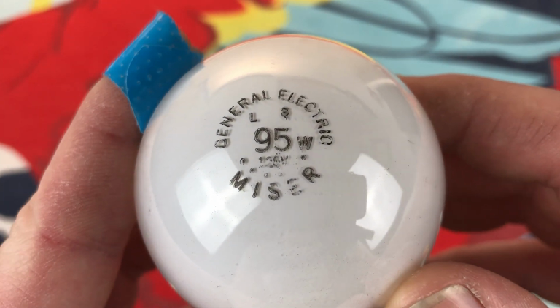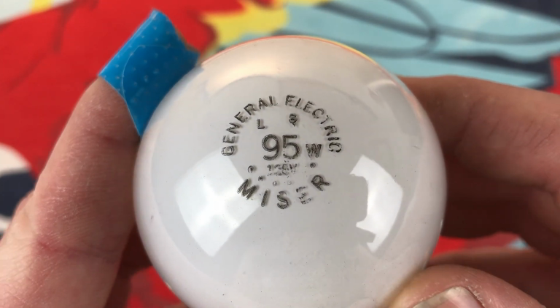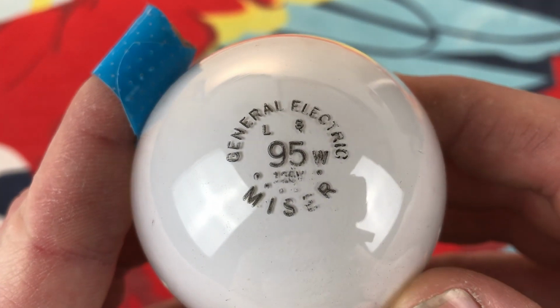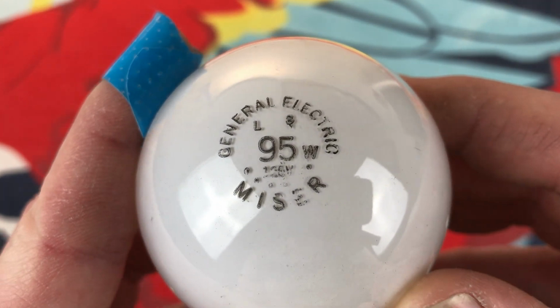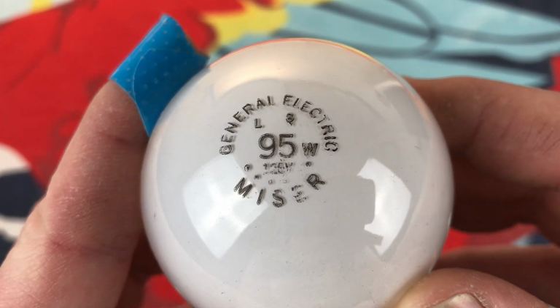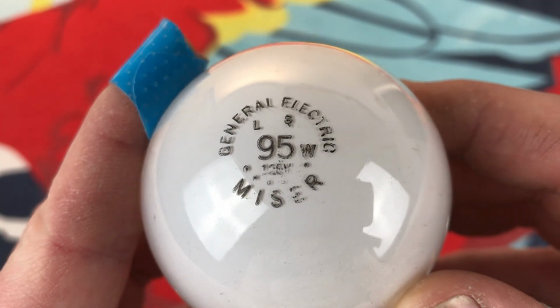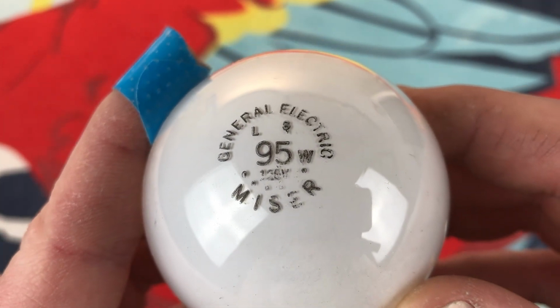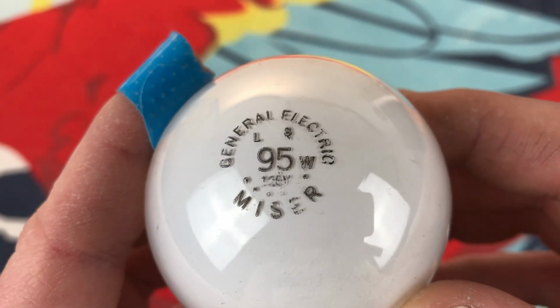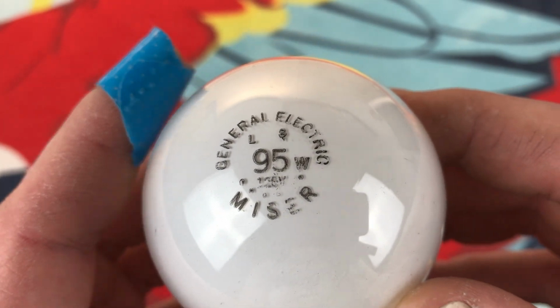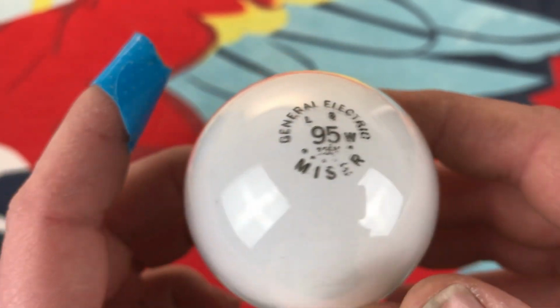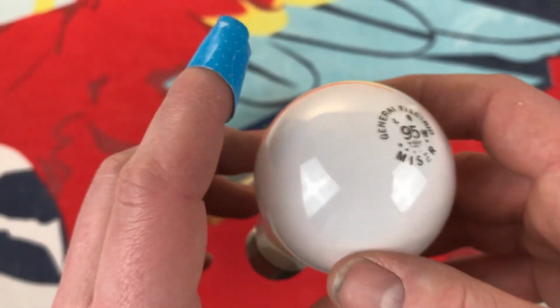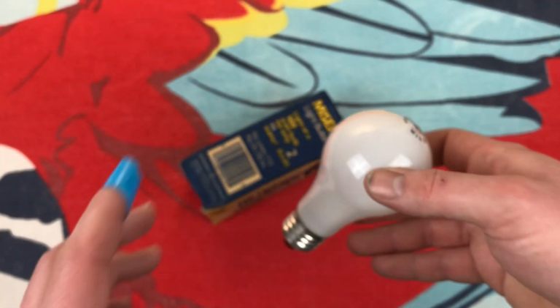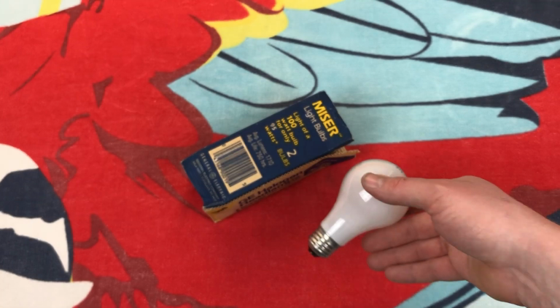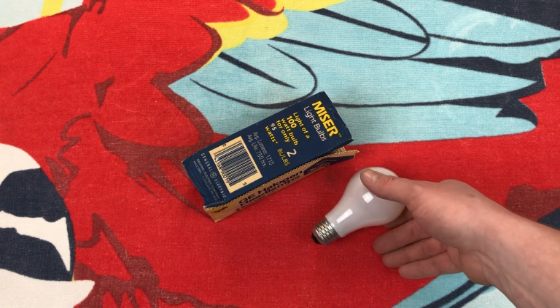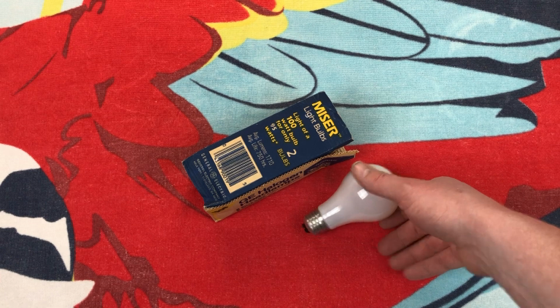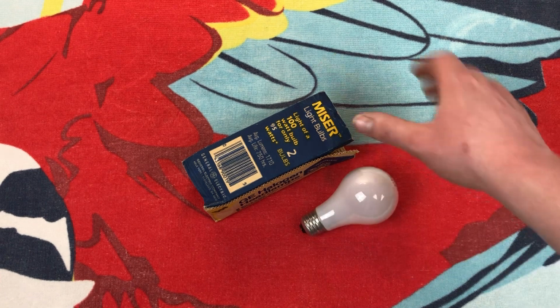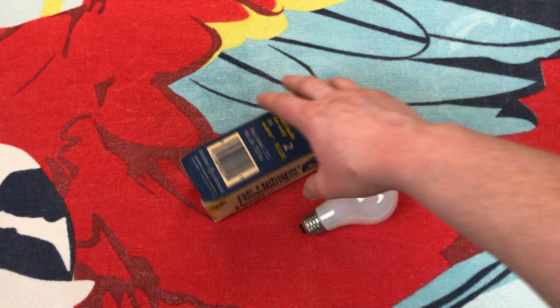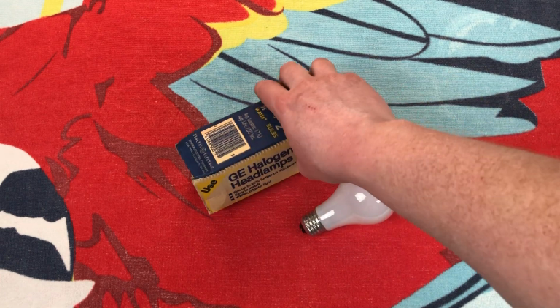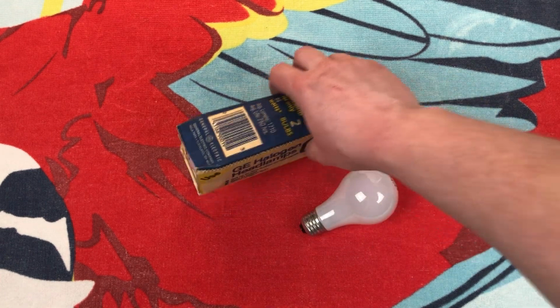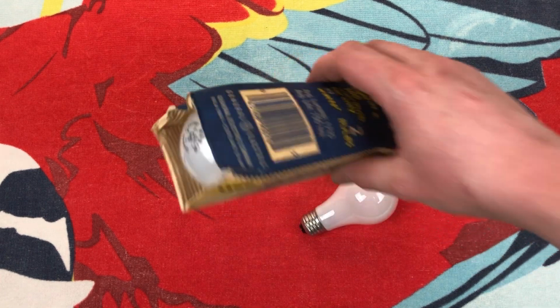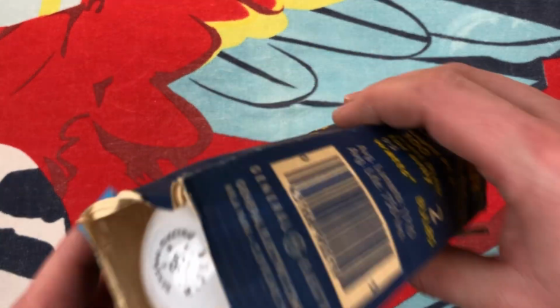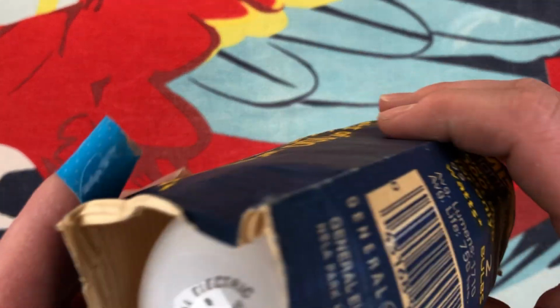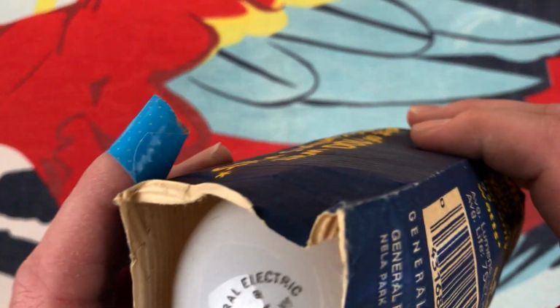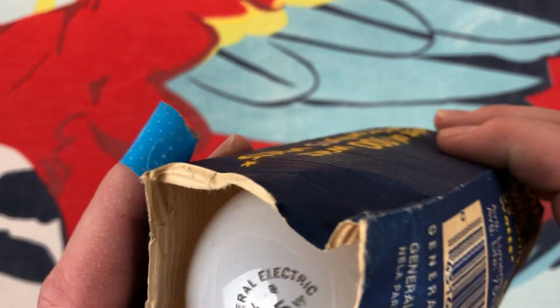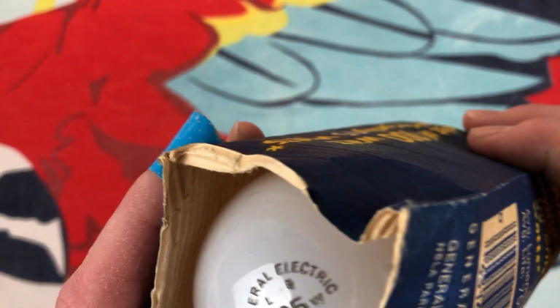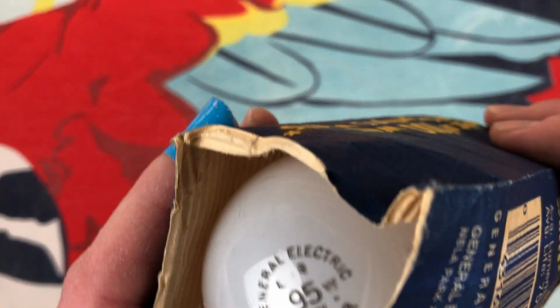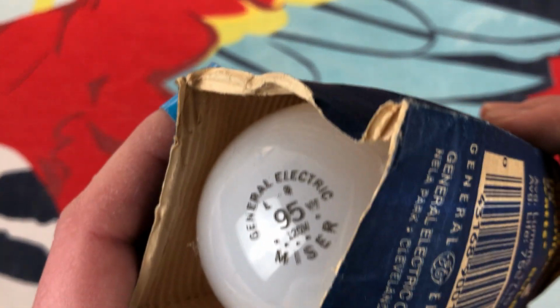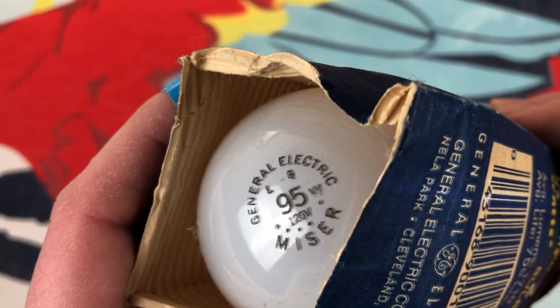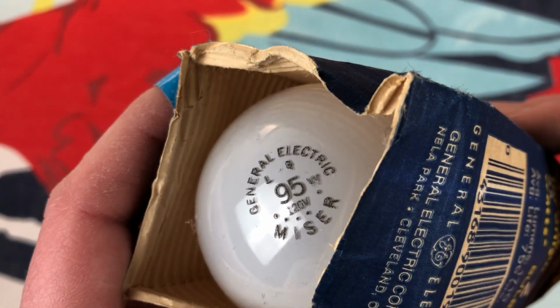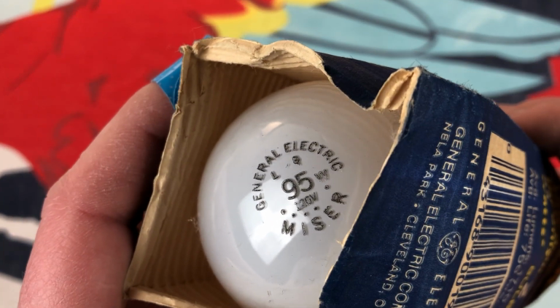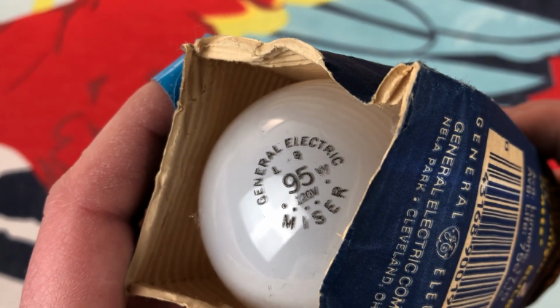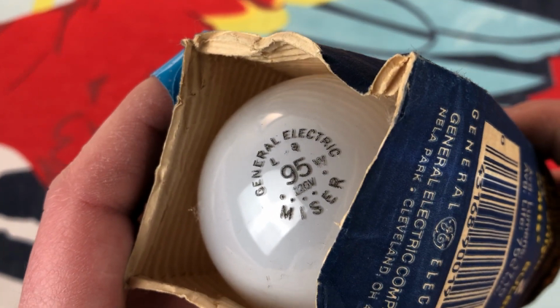And then I found one all by itself. Here we have the lonesome bulb that I couldn't find its package for. One of these has a better etch.